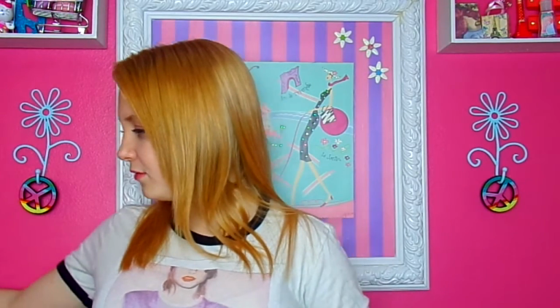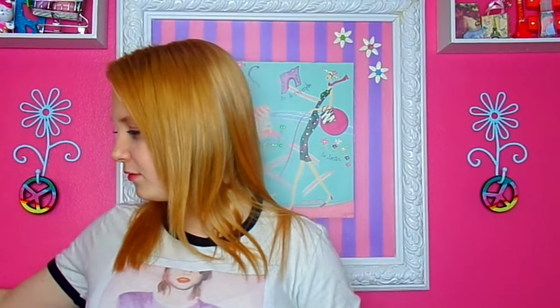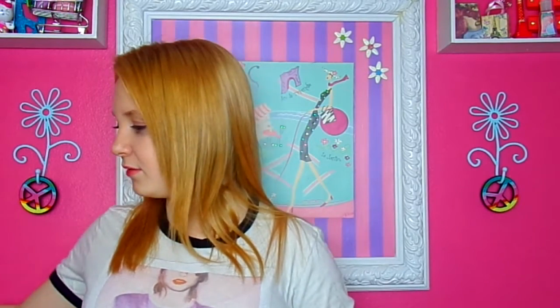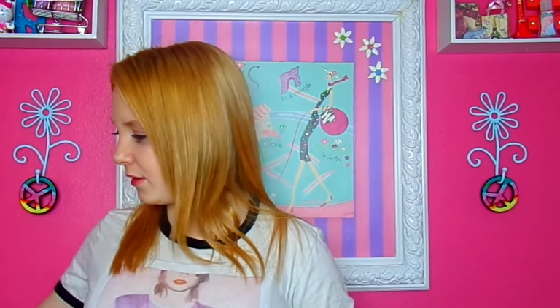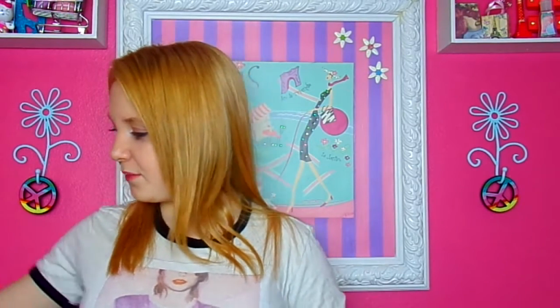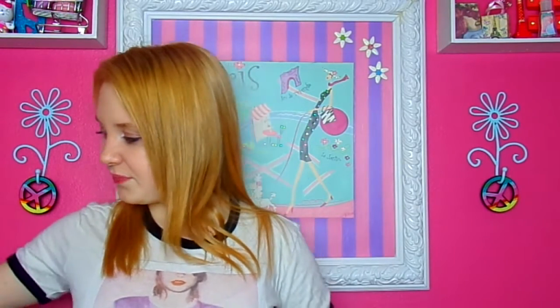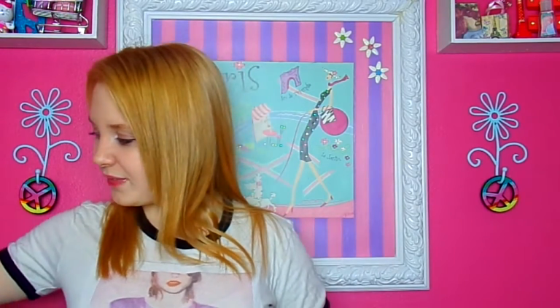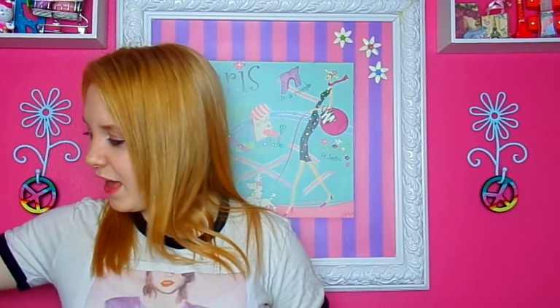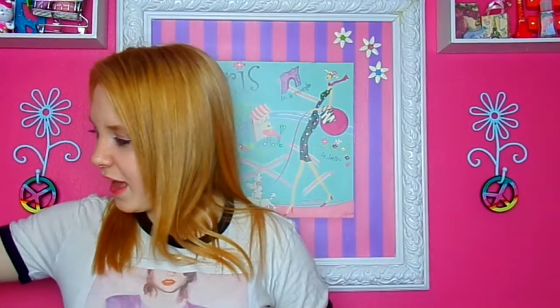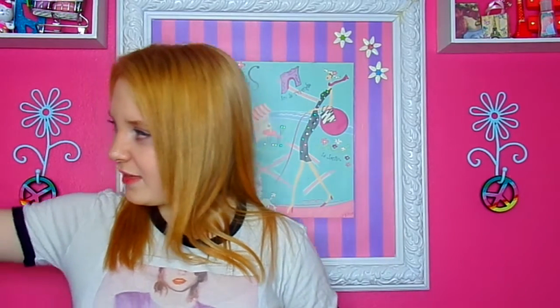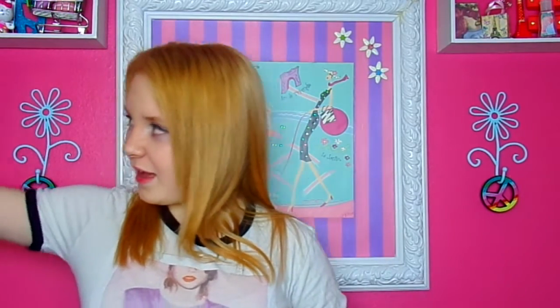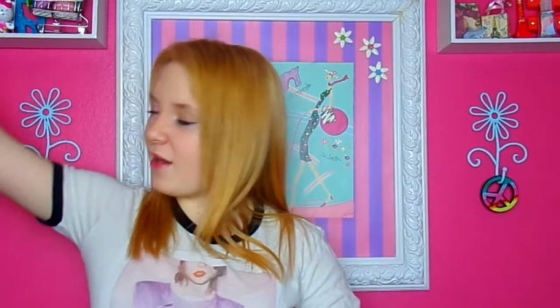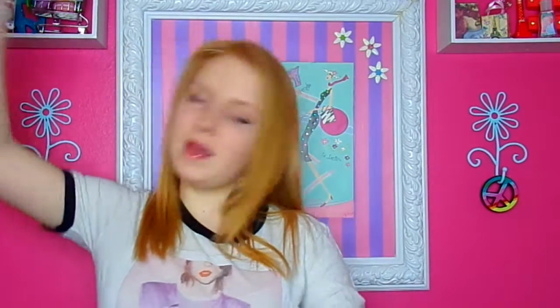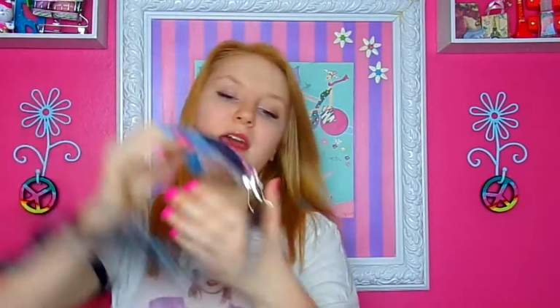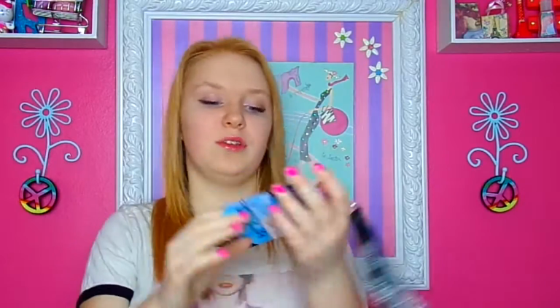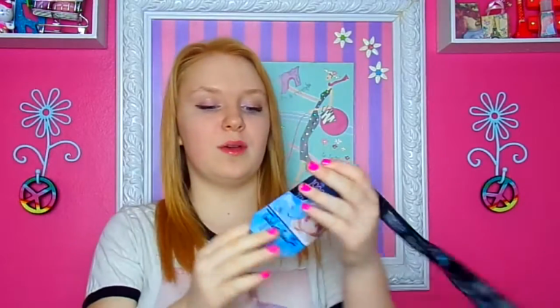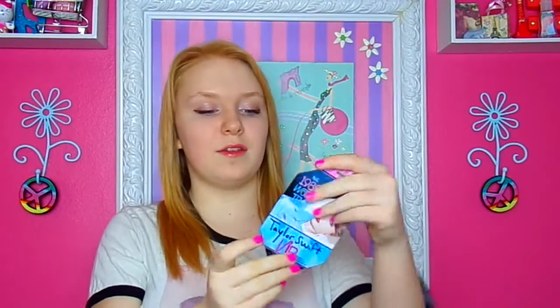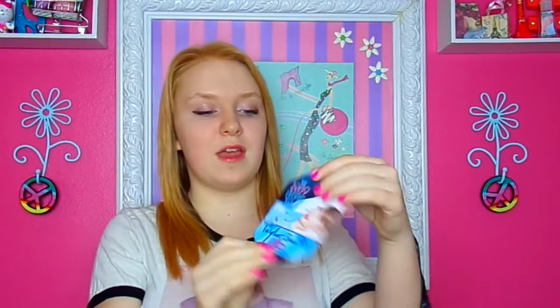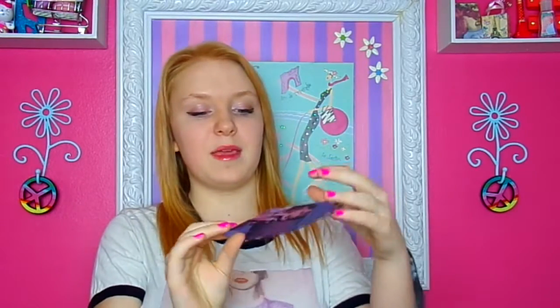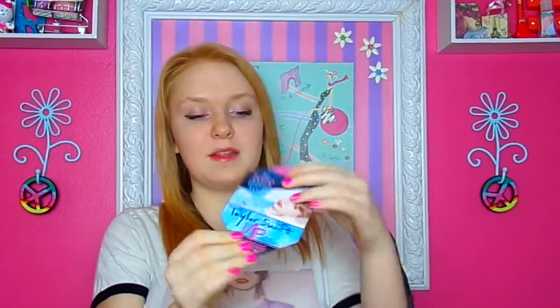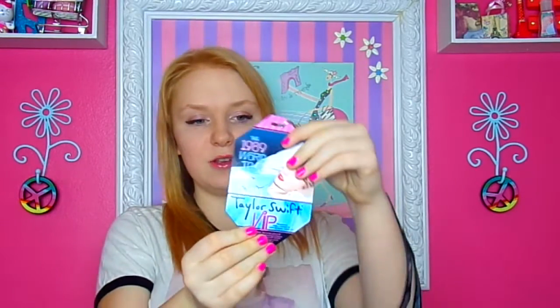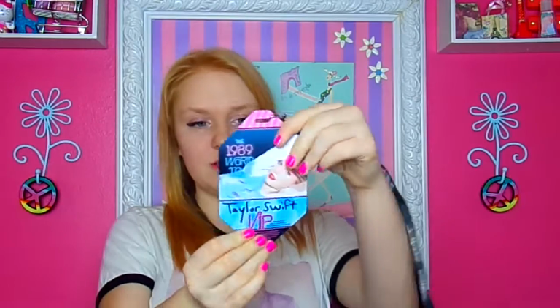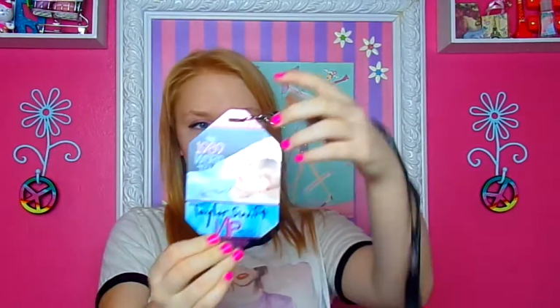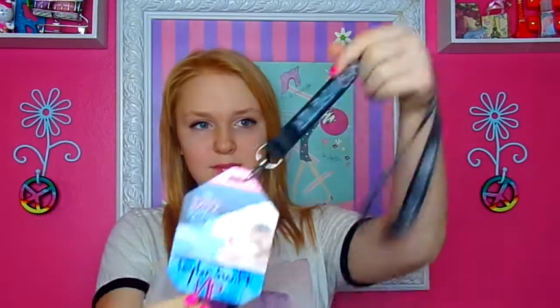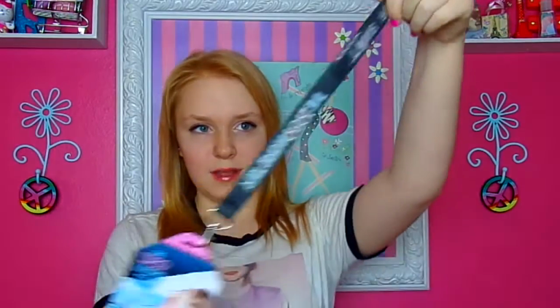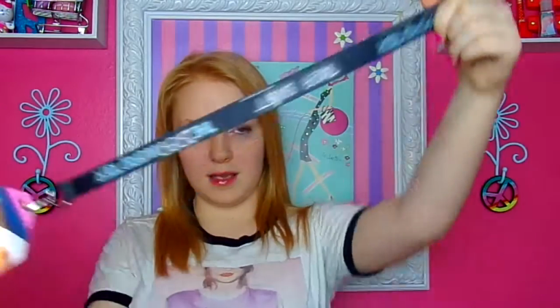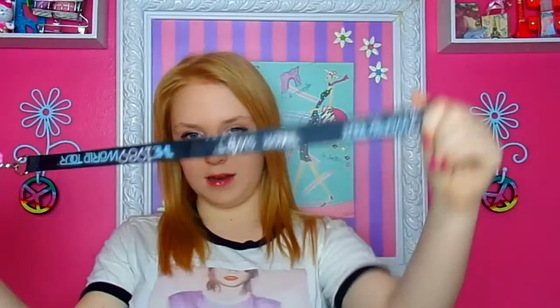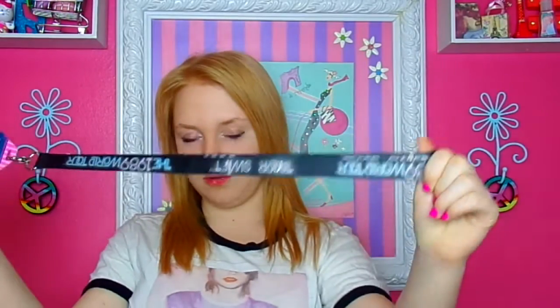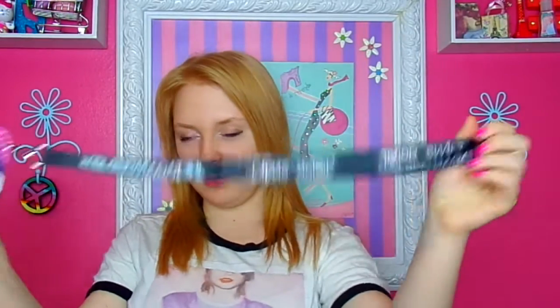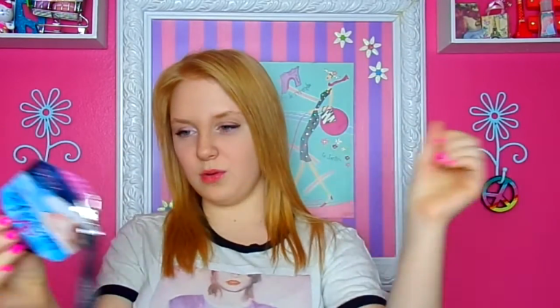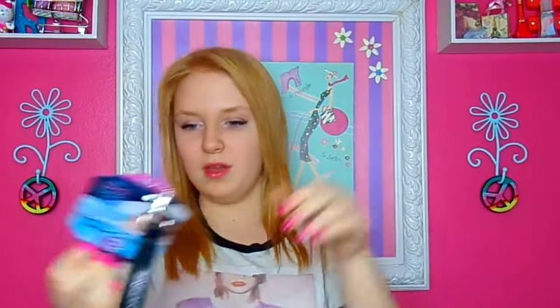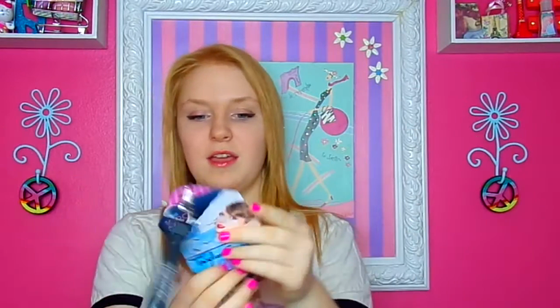Then I have my Taylor Swift VIP lanyard, and it's really cool — I love this so much.